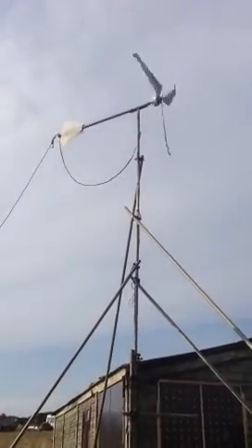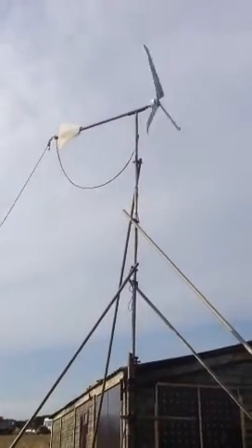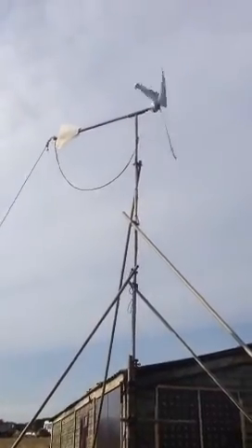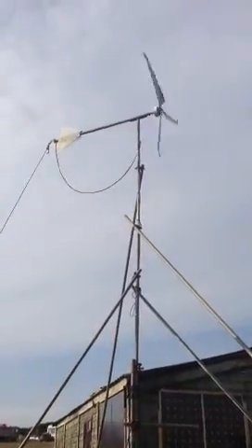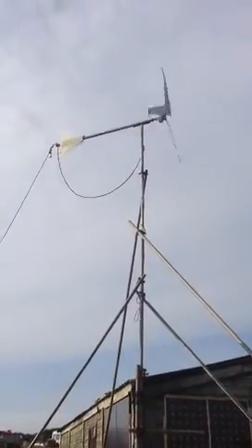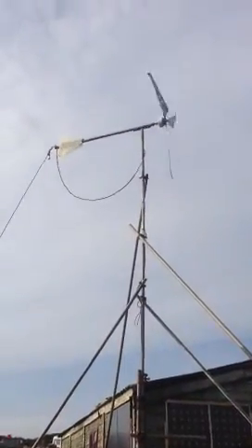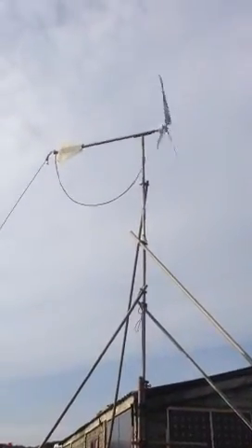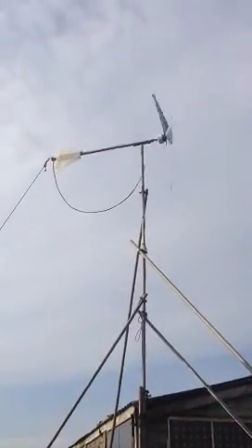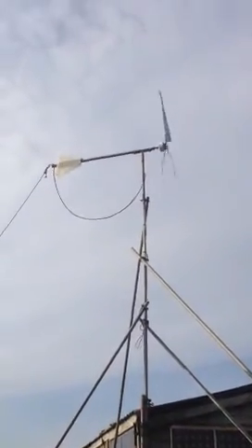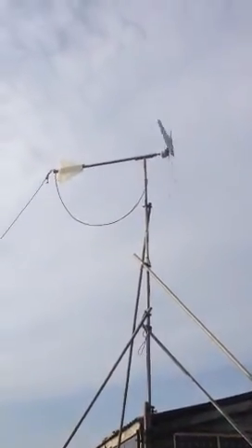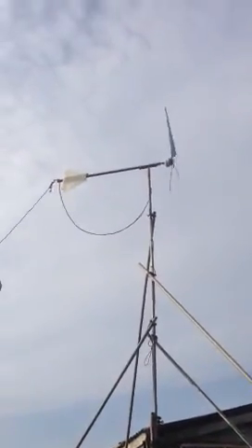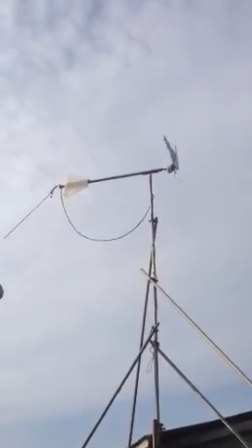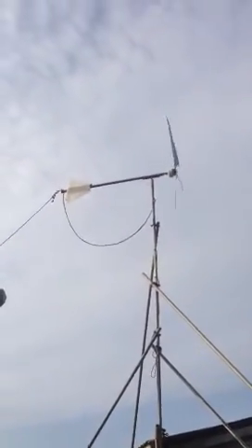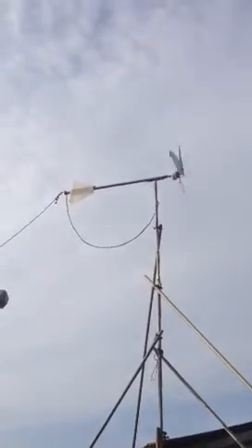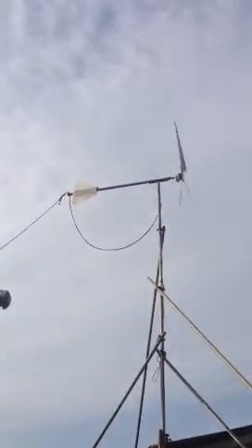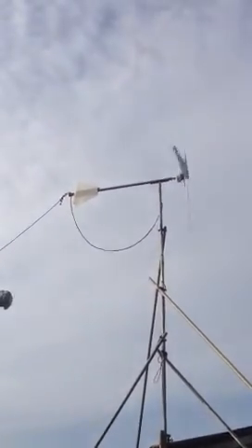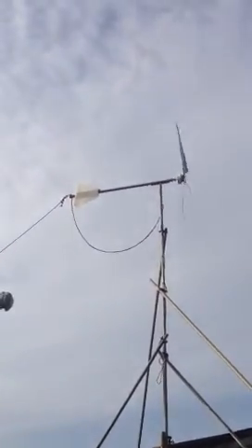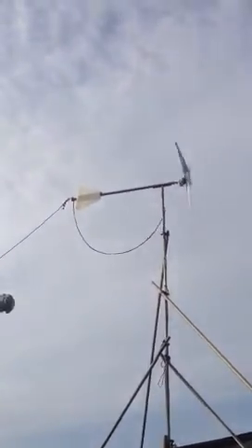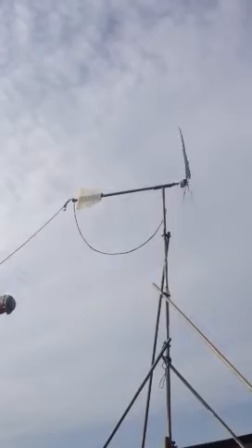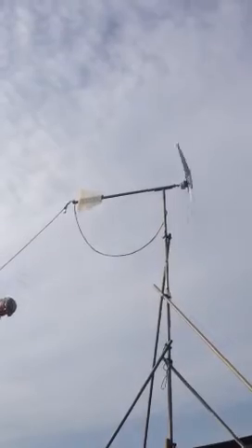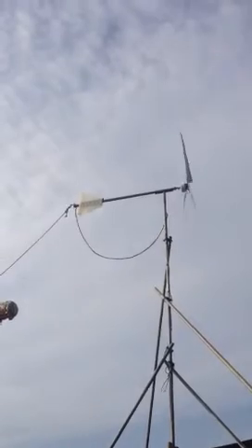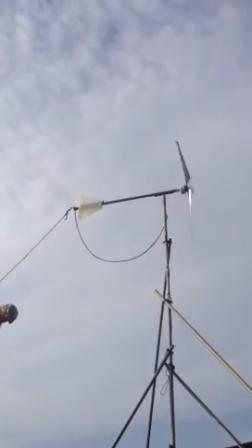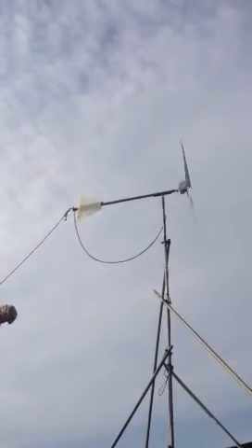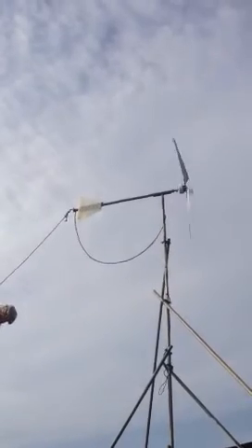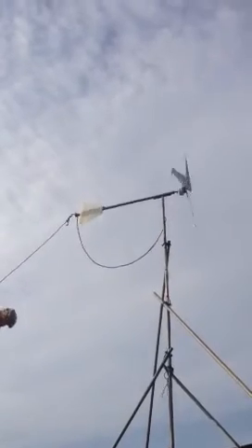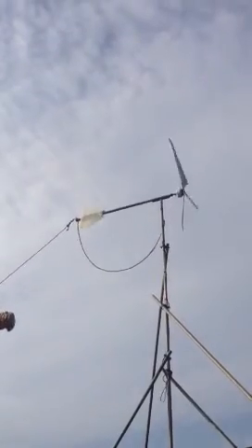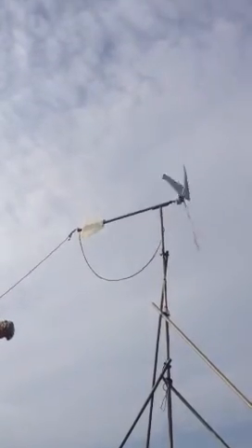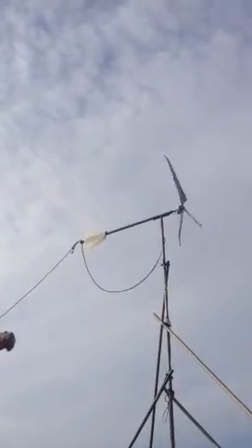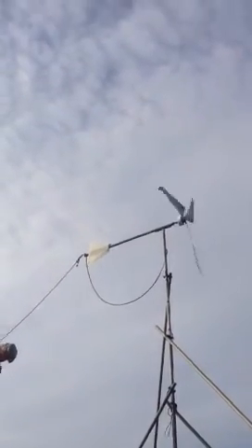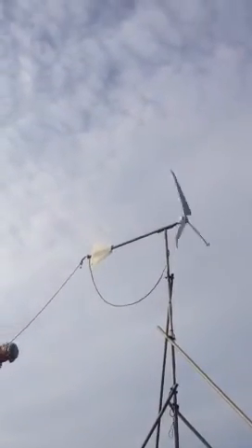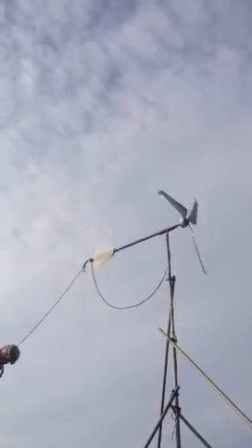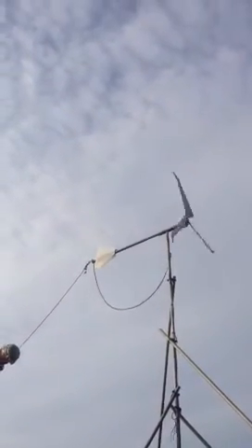This is how you can beat the planners — because it is fully mobile and you can take it down in two minutes.